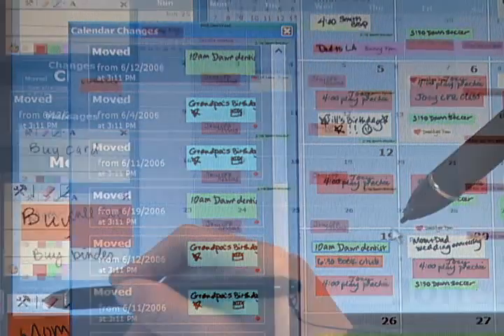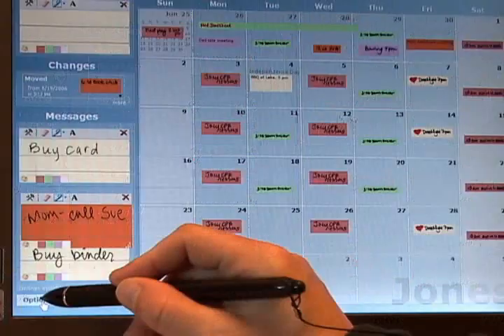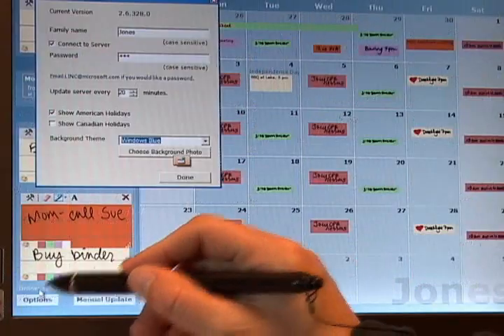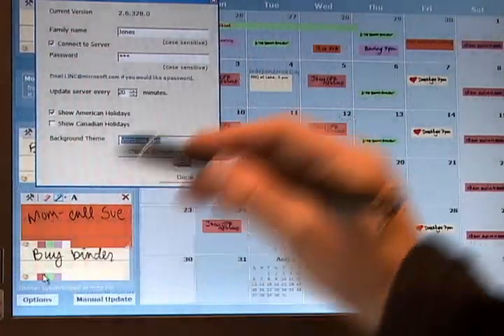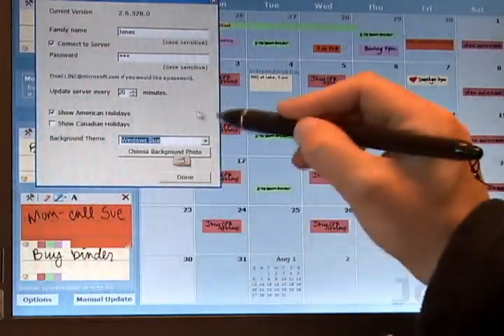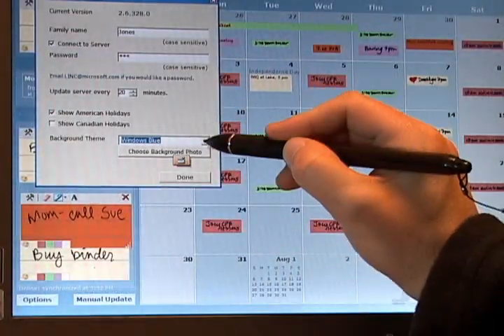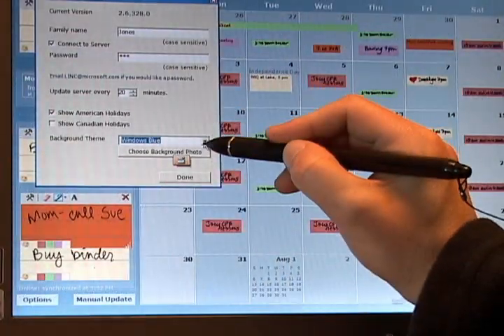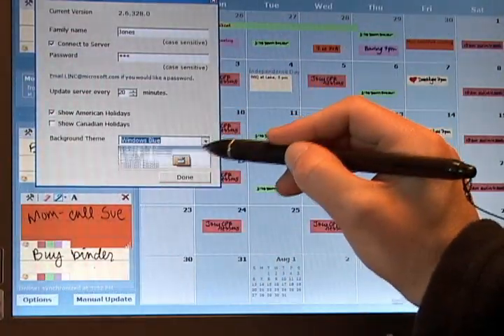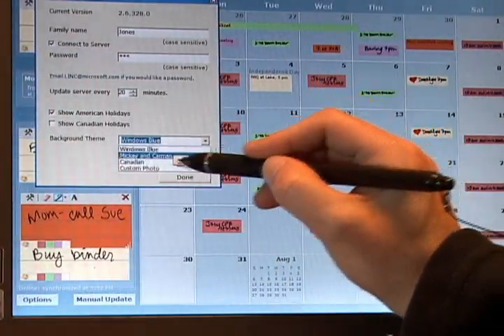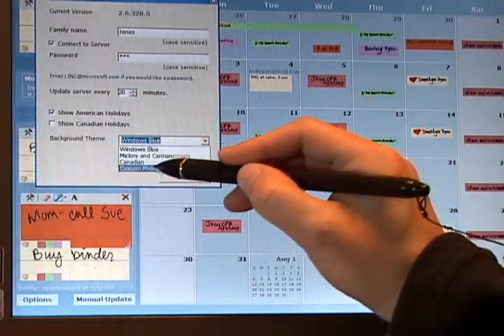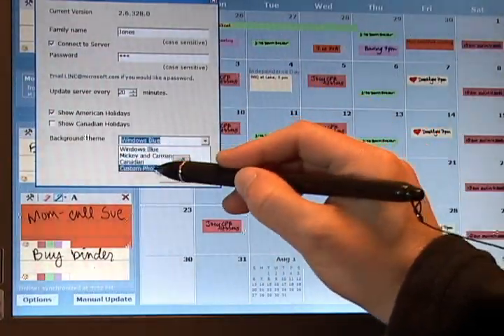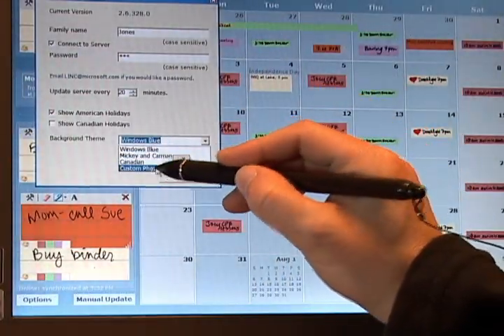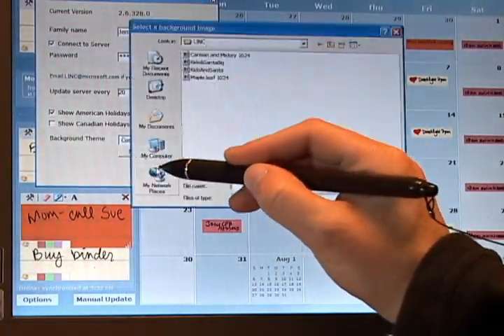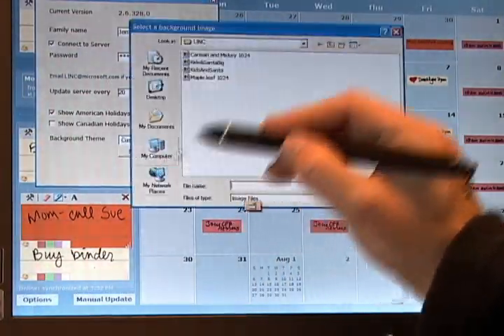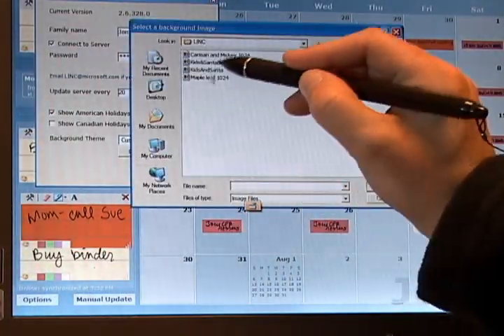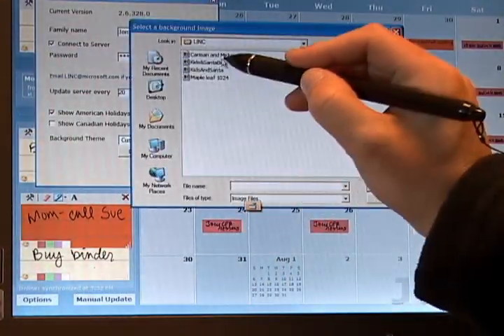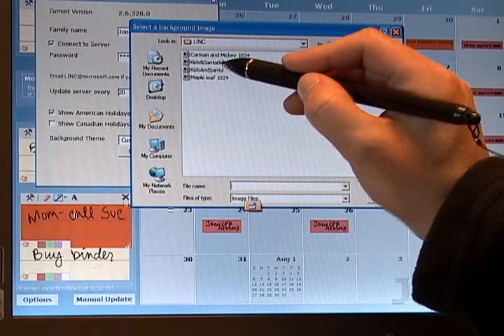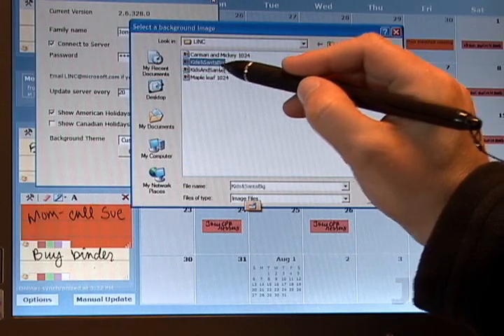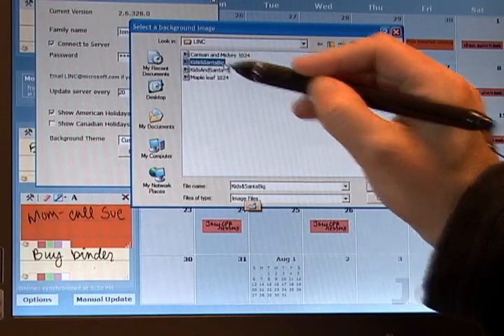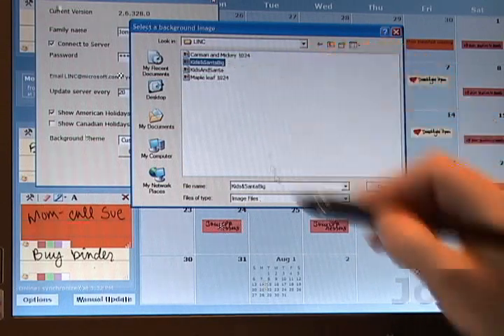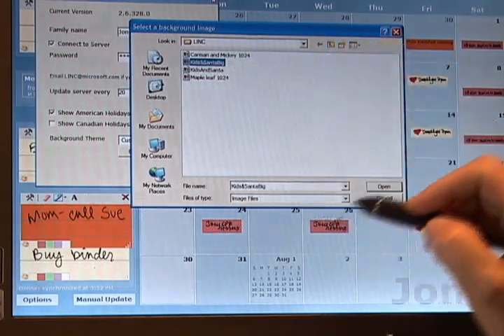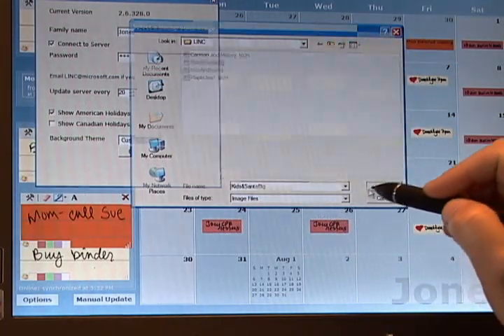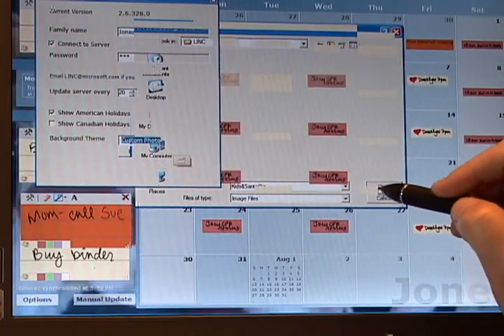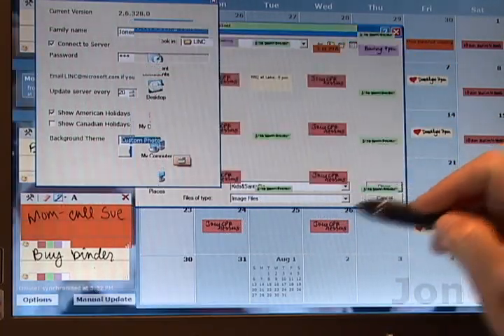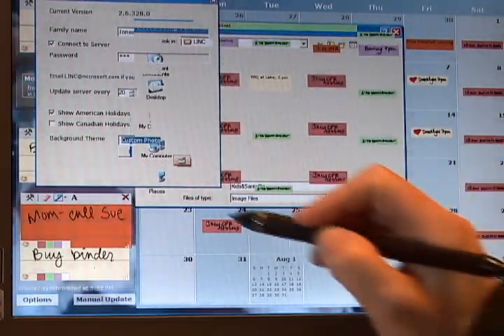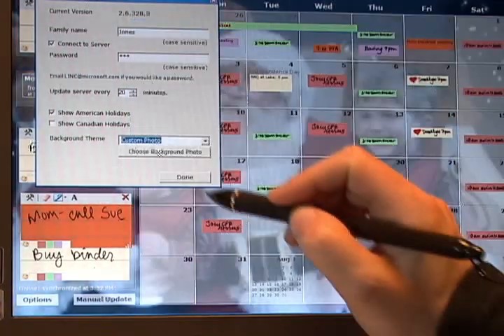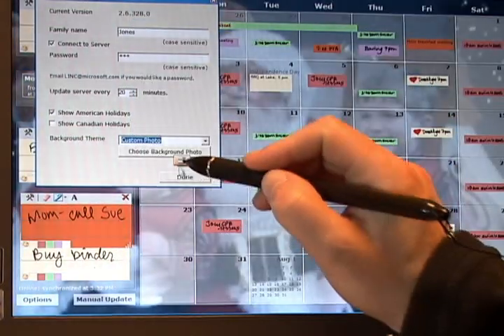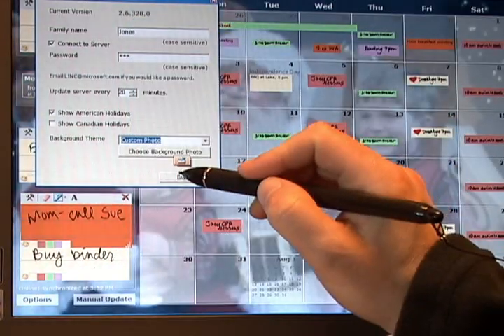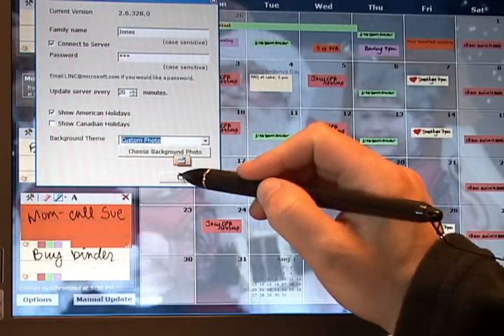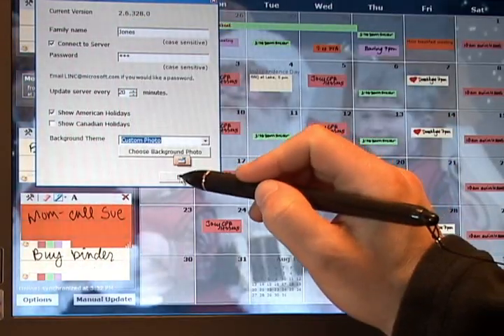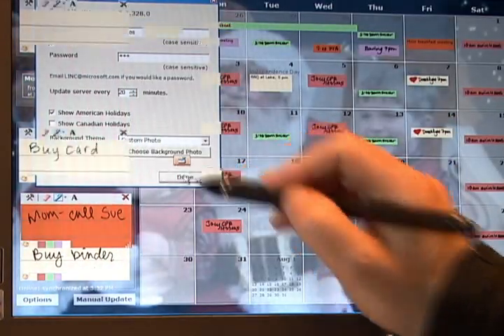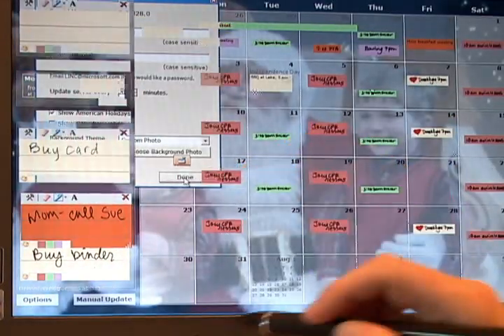LINC also lets families personalize their calendar by showing photos in the background. Families can place recent photos here.